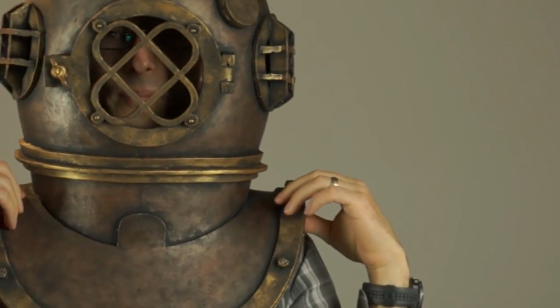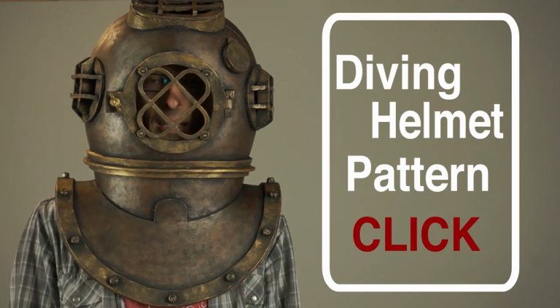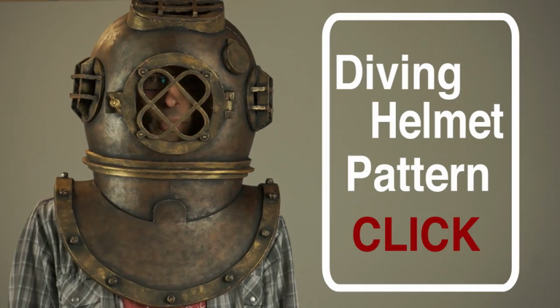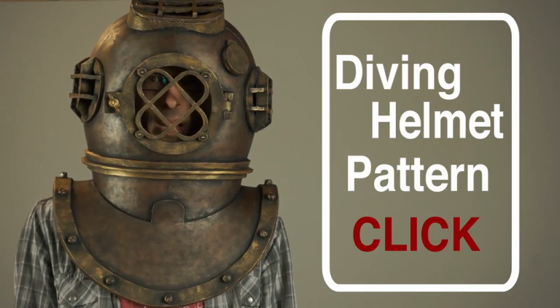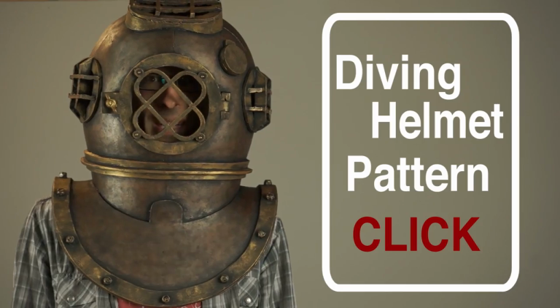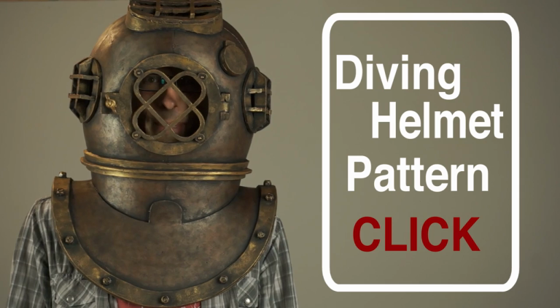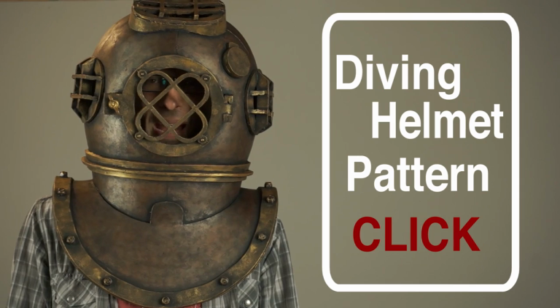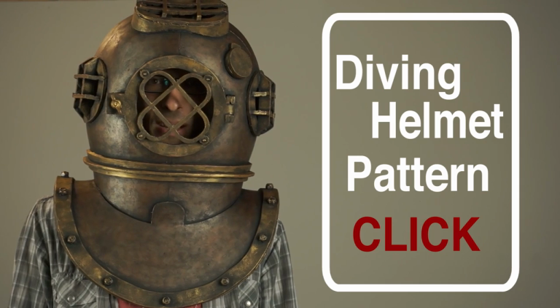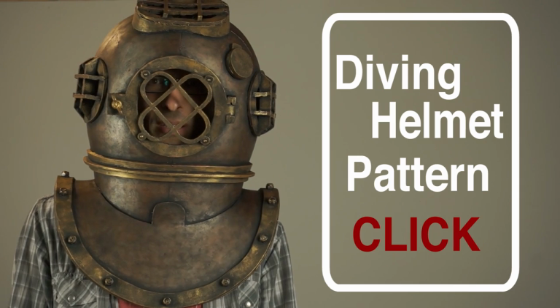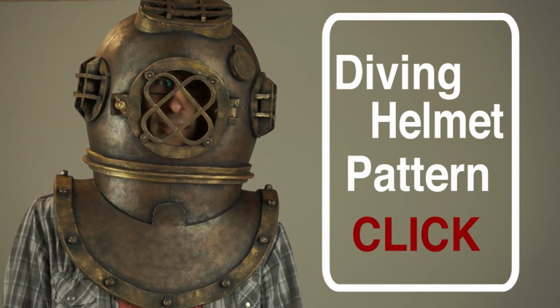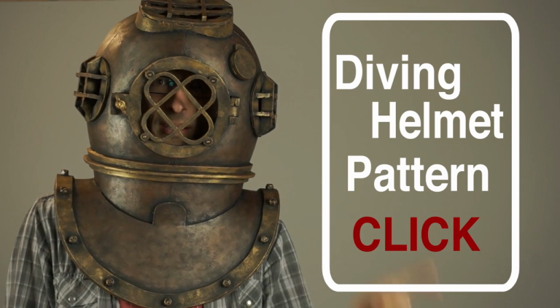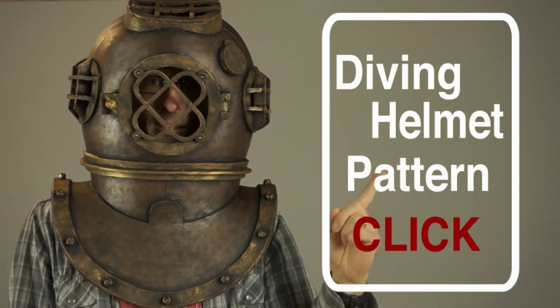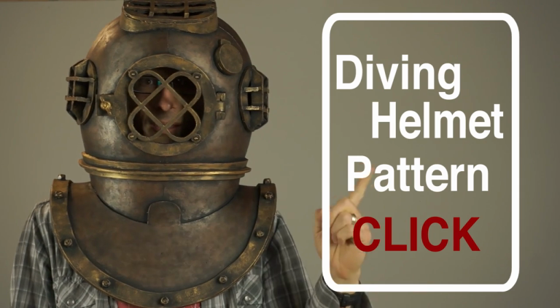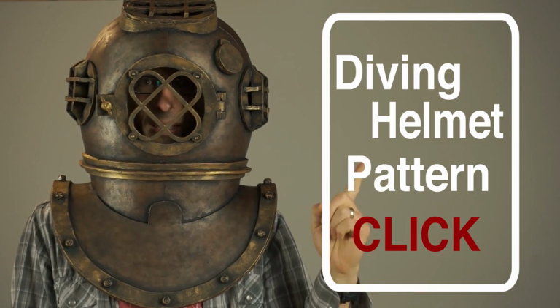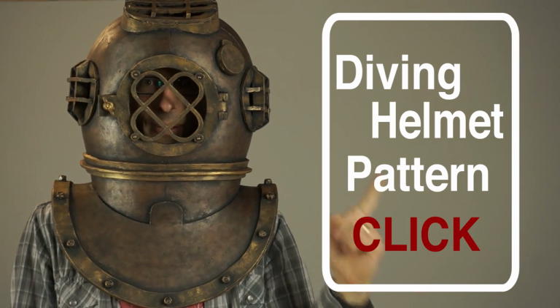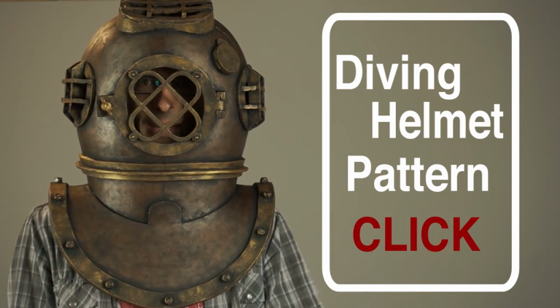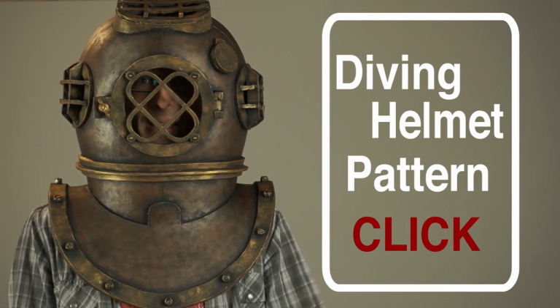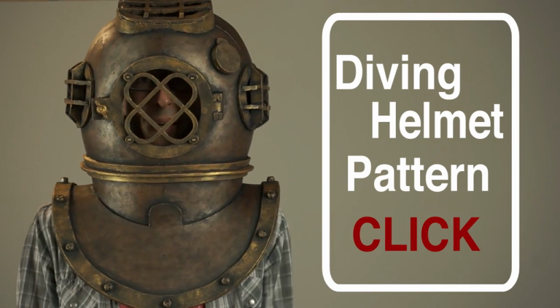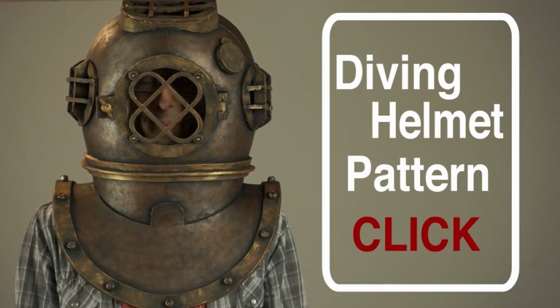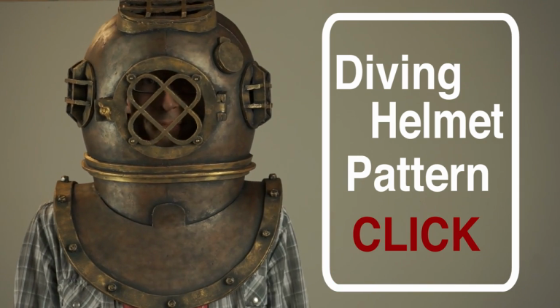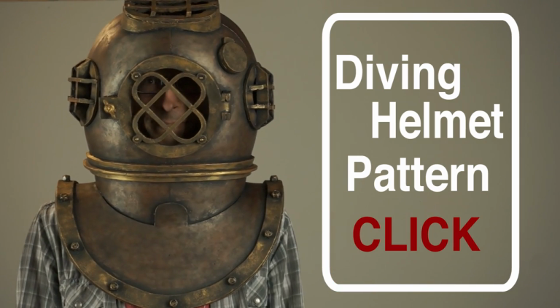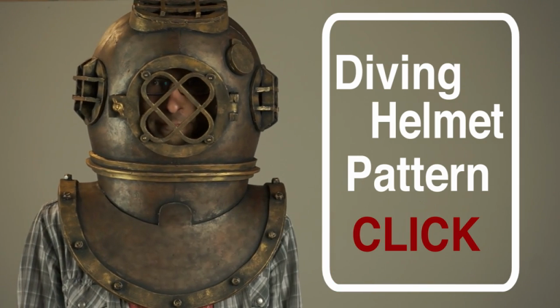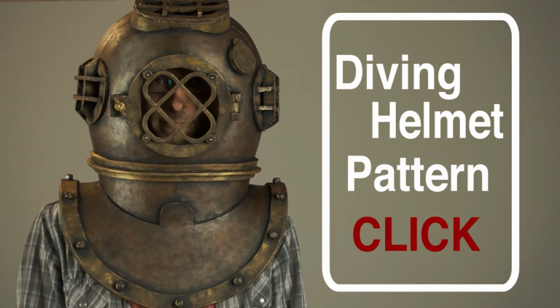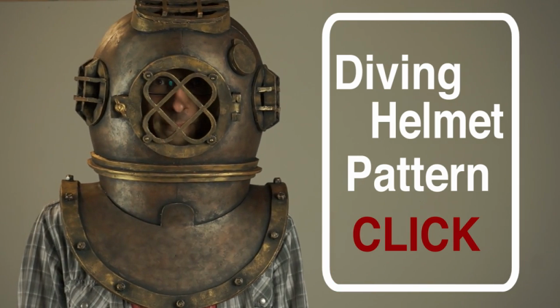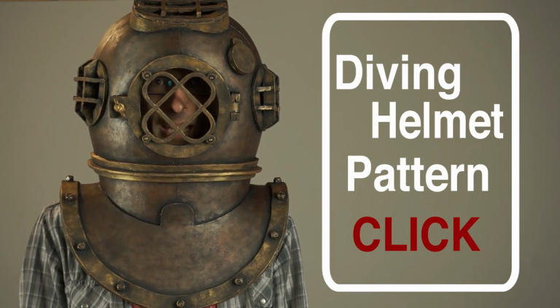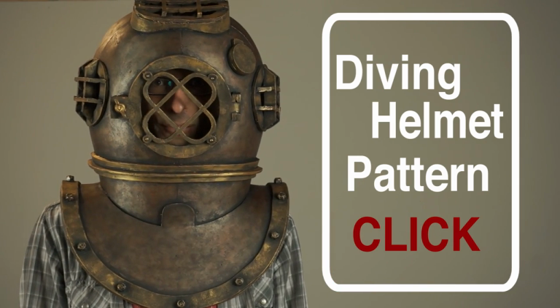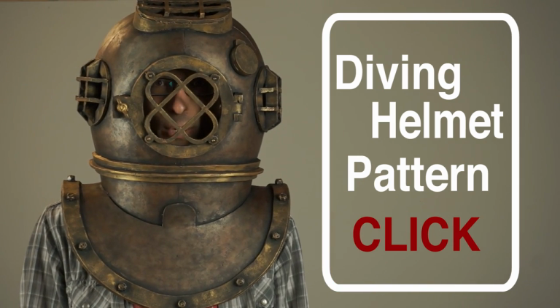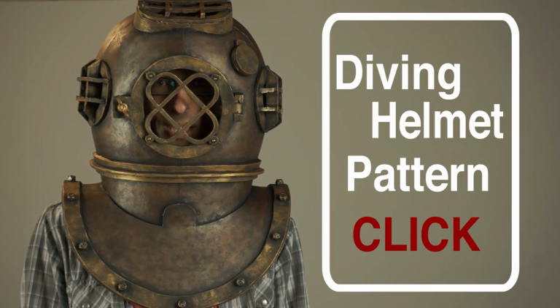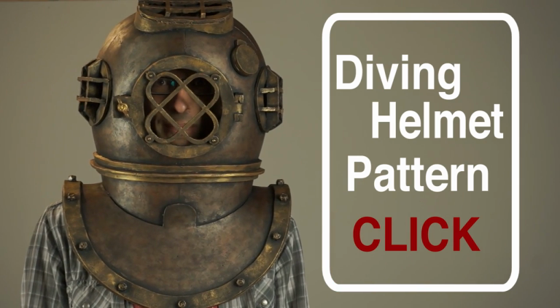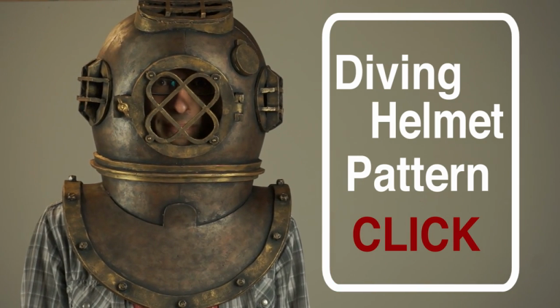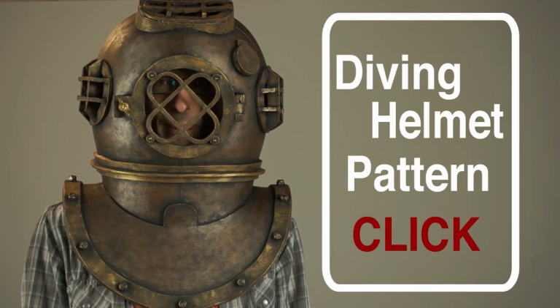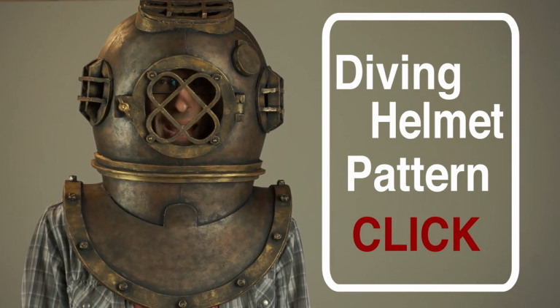If you want to get the pattern, there's a link right there. Thanks for watching. Bye-bye.